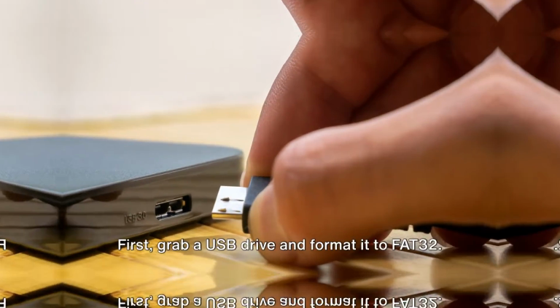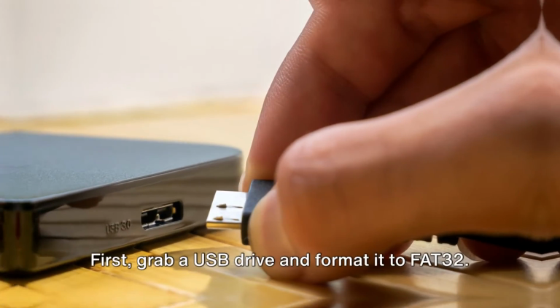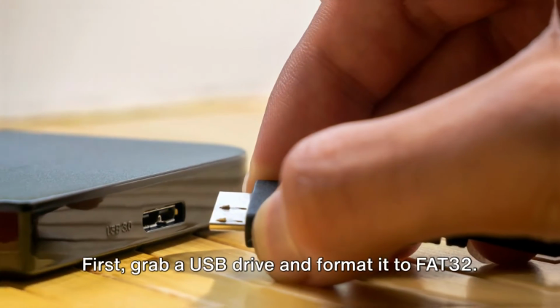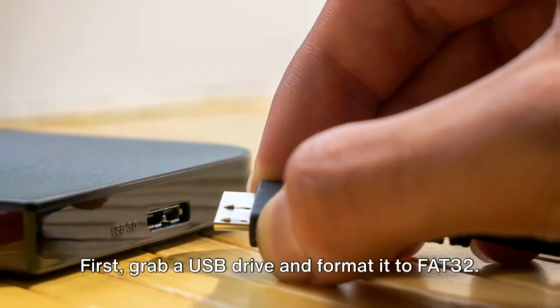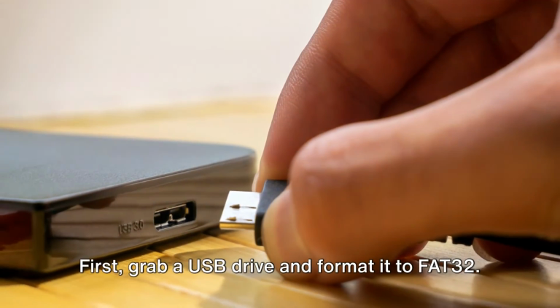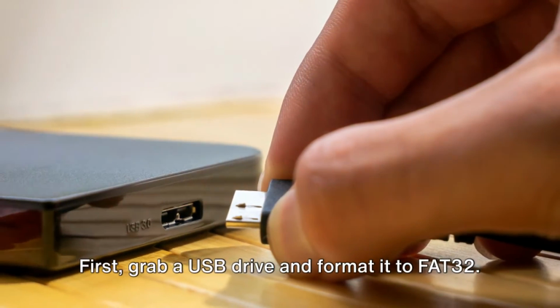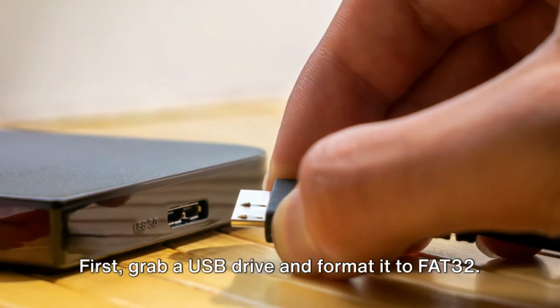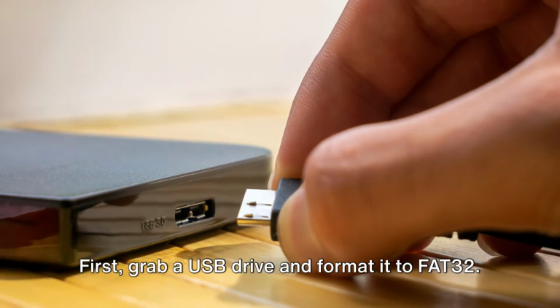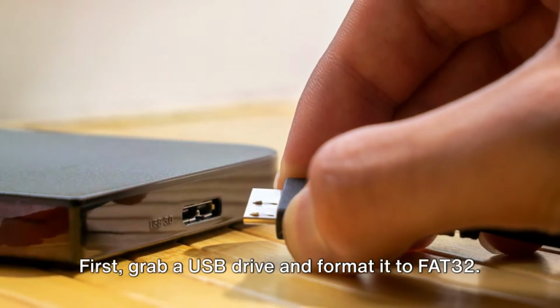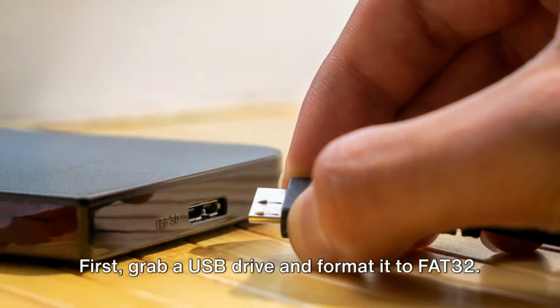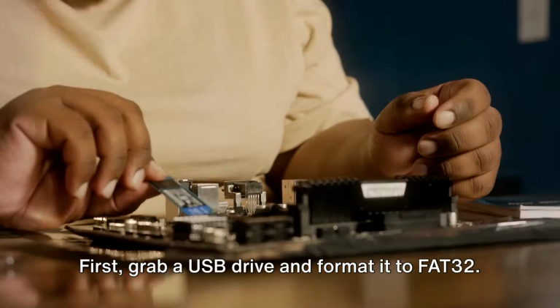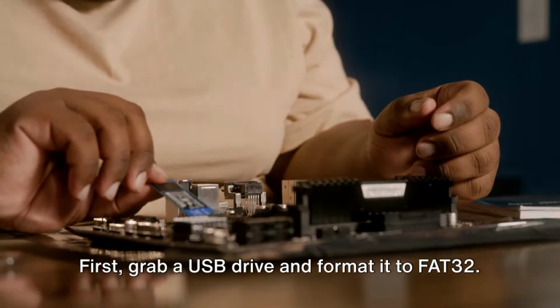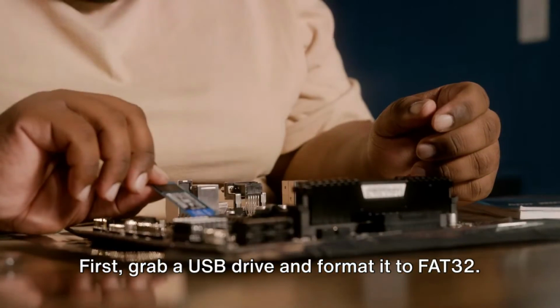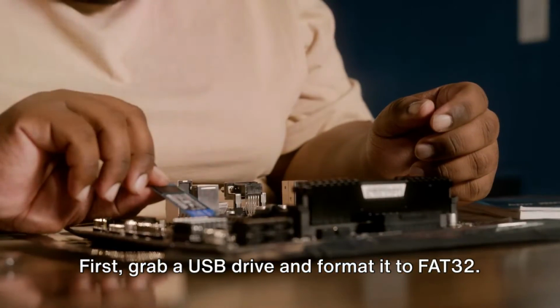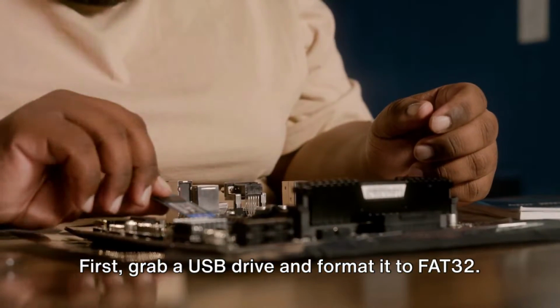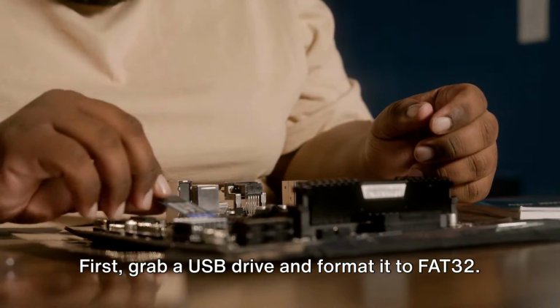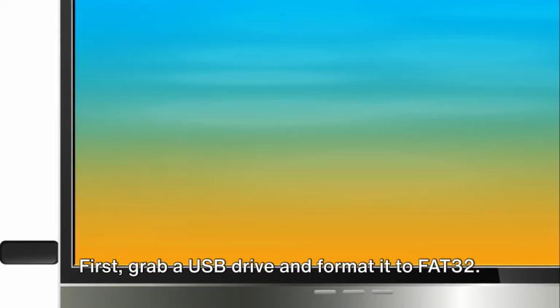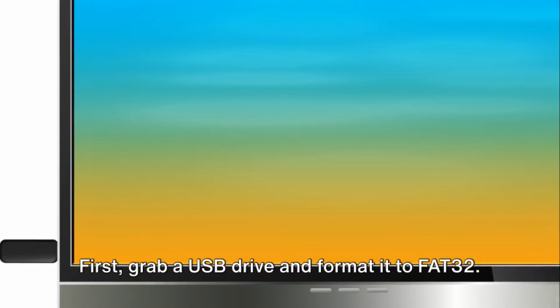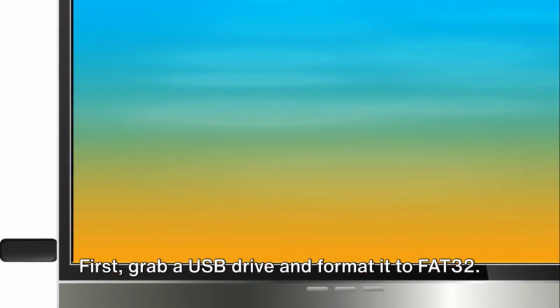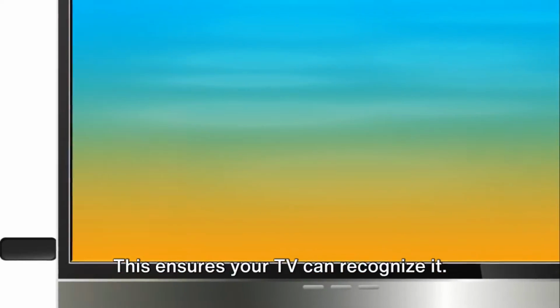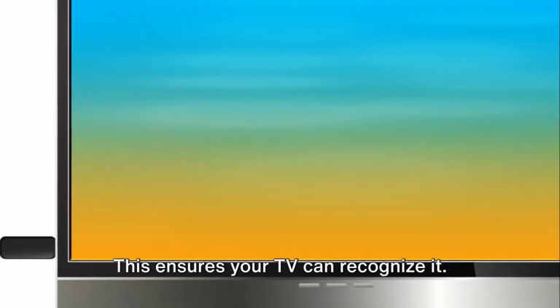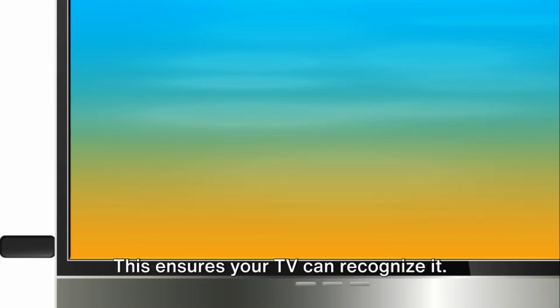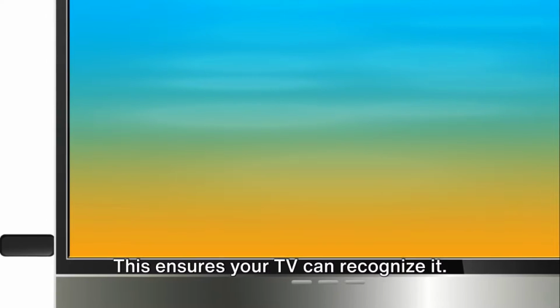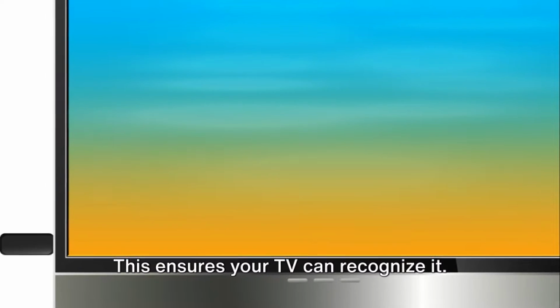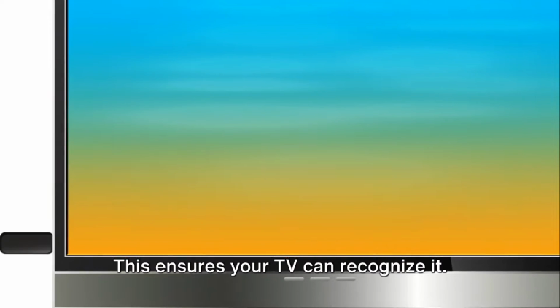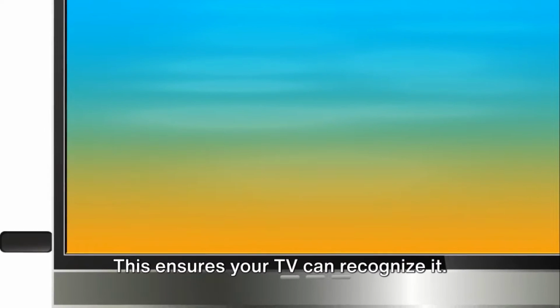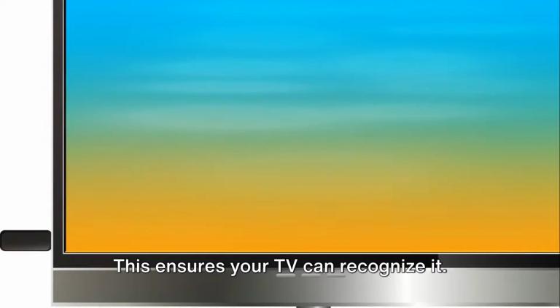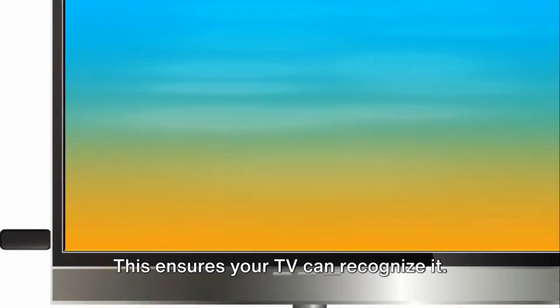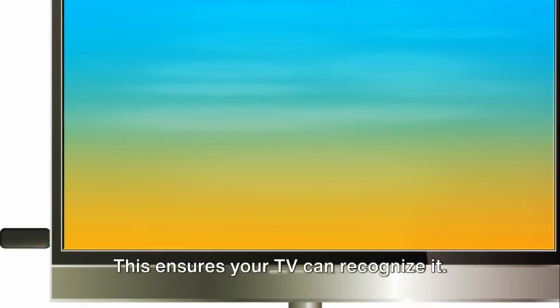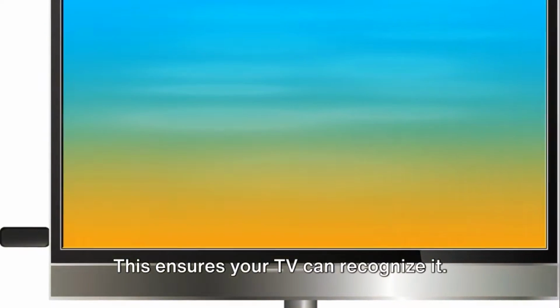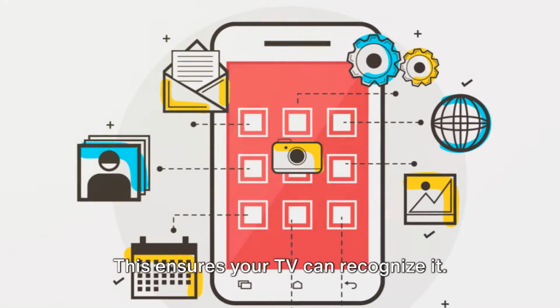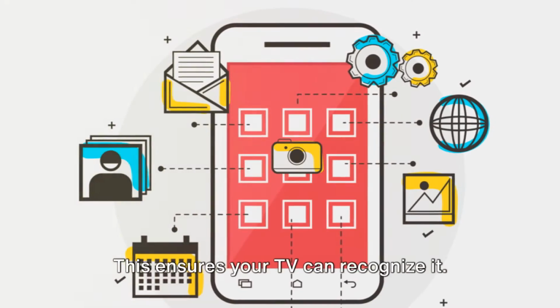First, grab a USB drive and format it to FAT32. This ensures your TV can recognize it.